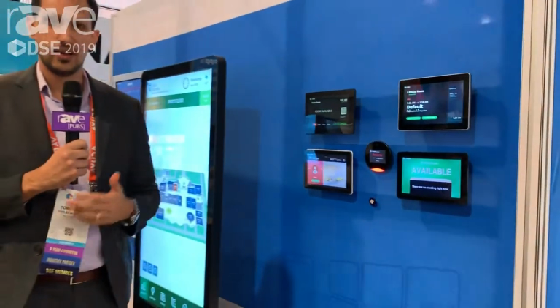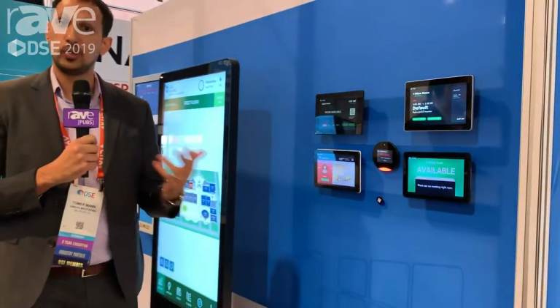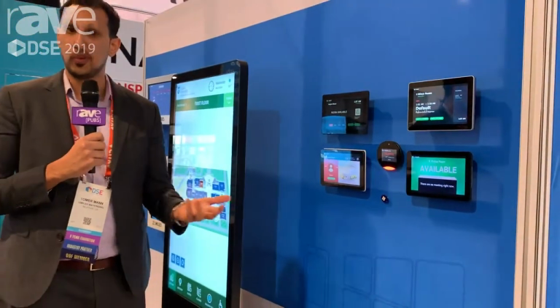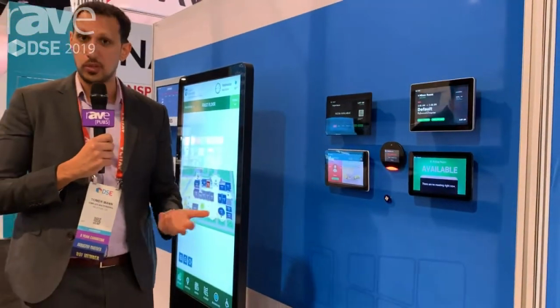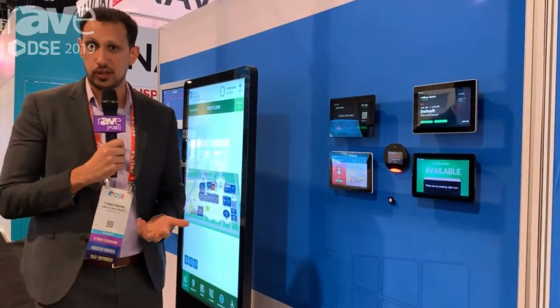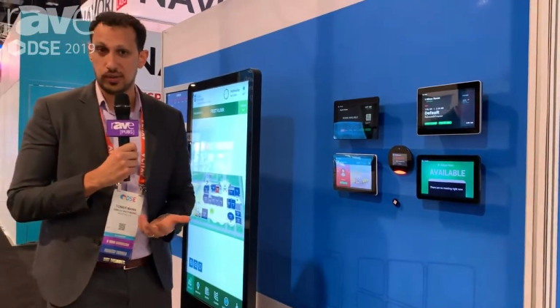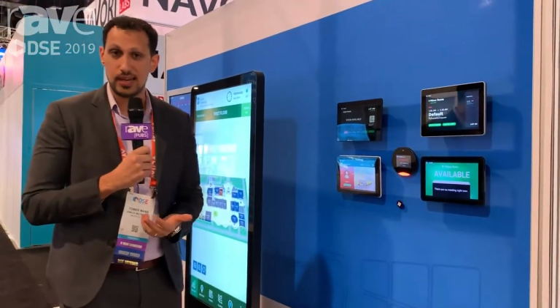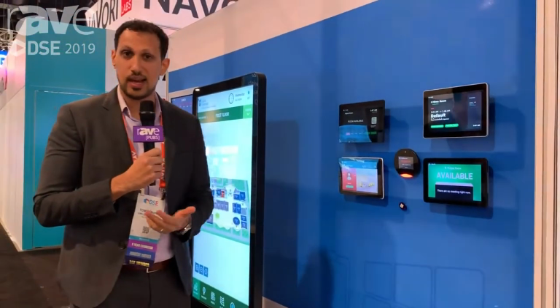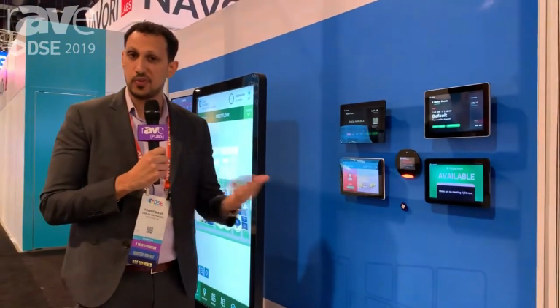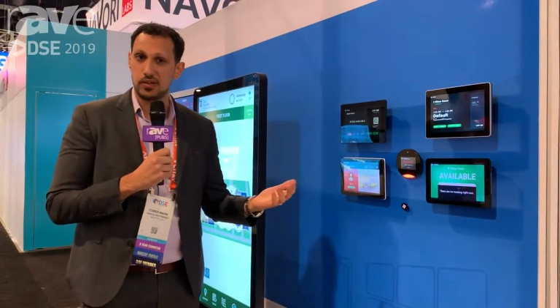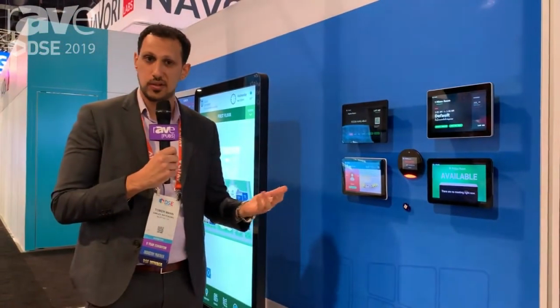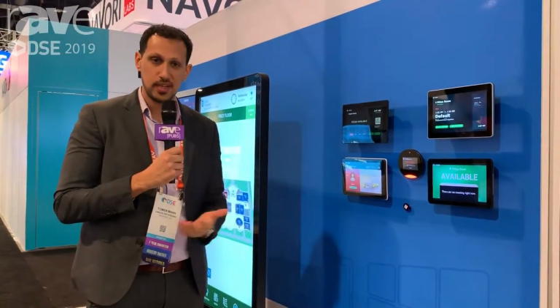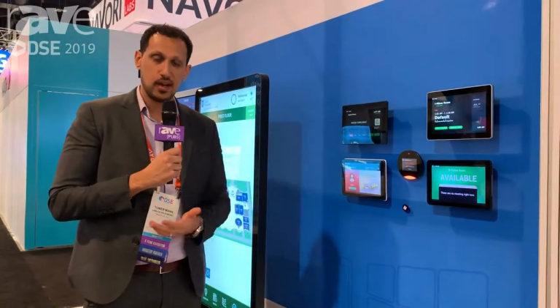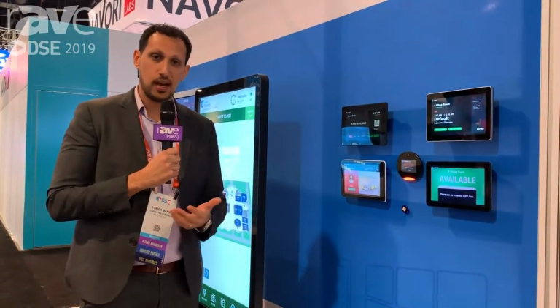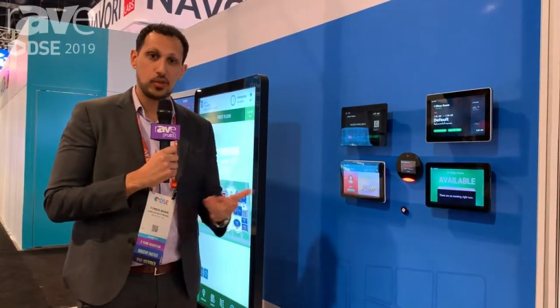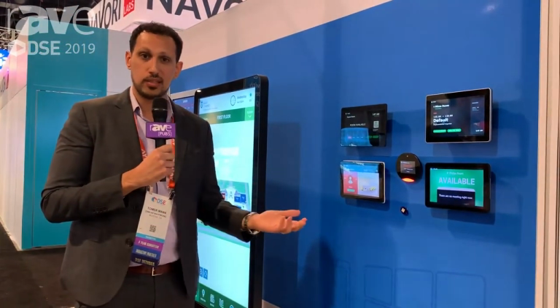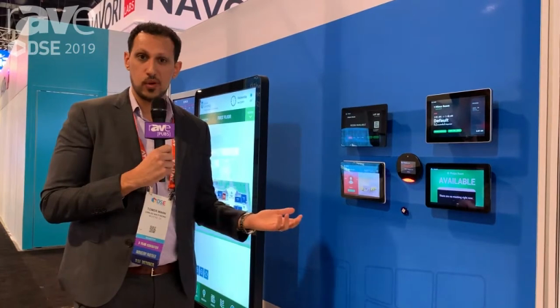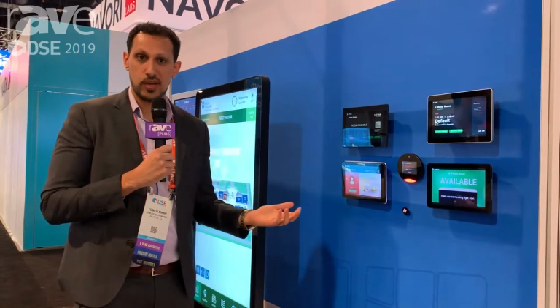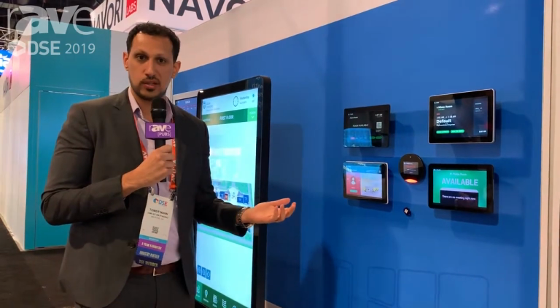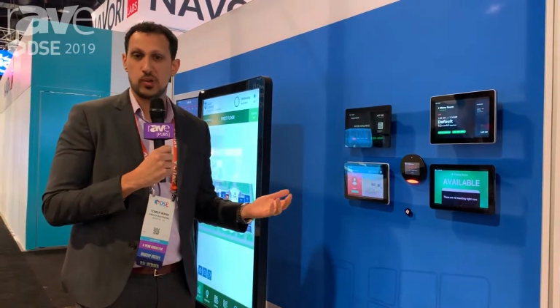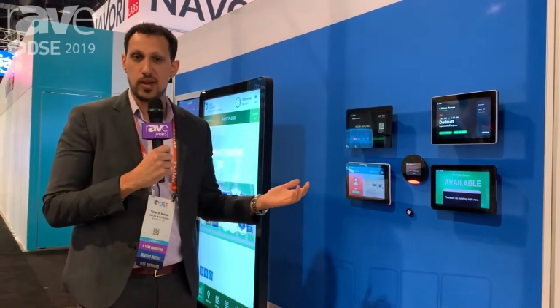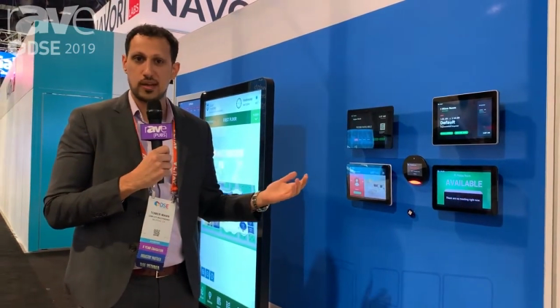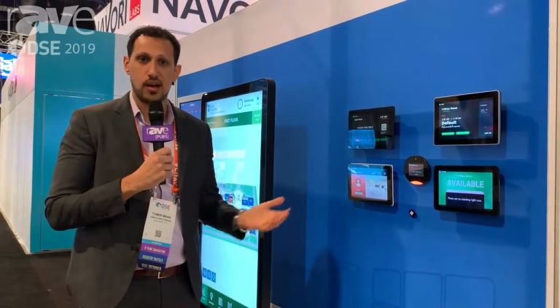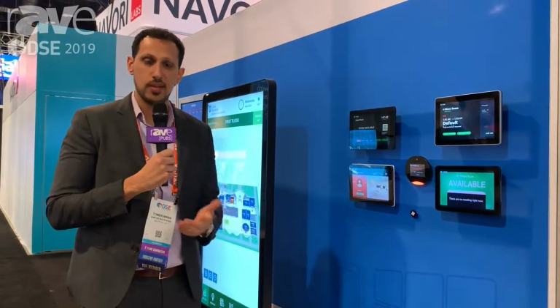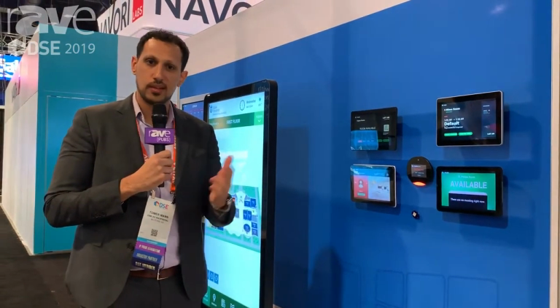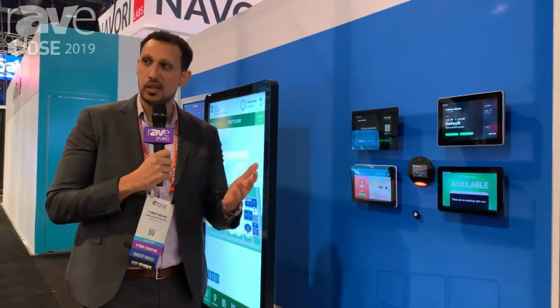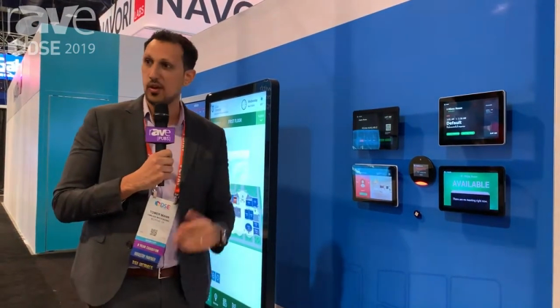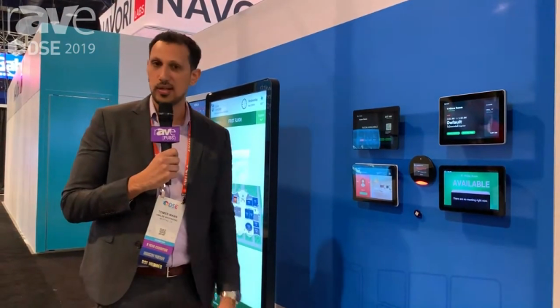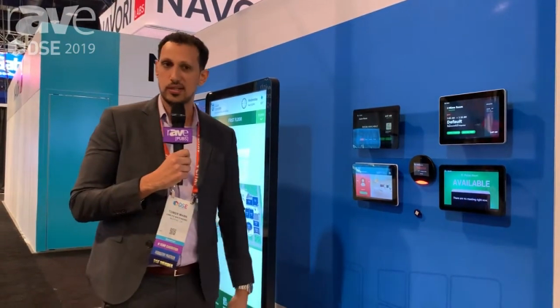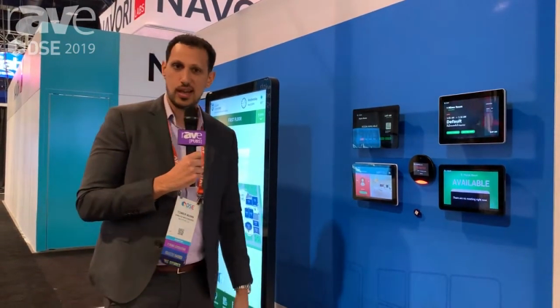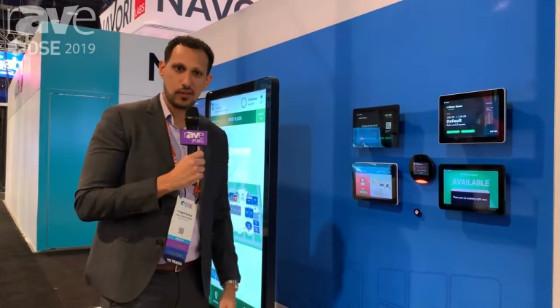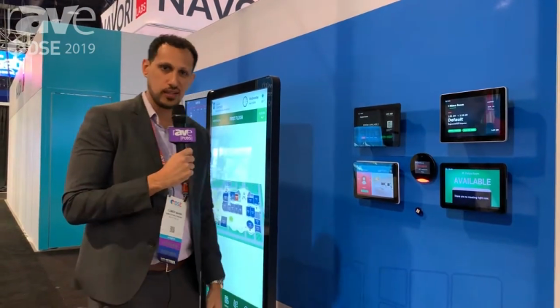We're looking forward to working with any type of industry. You can see more information on 22miles.com. Thank you very much. Have a great day.